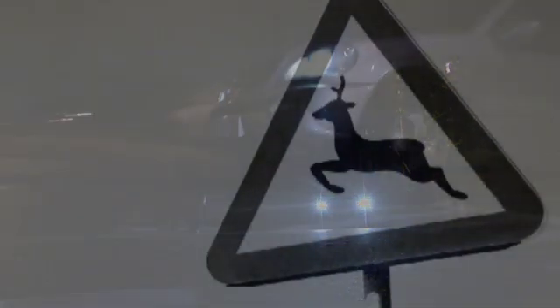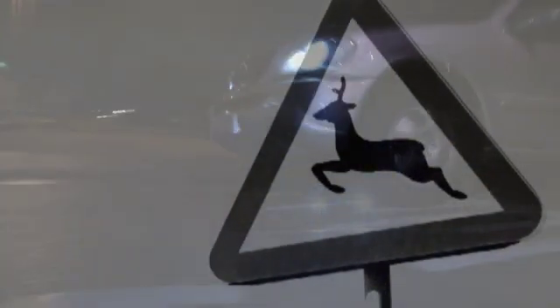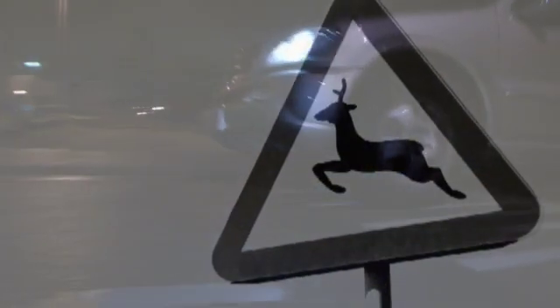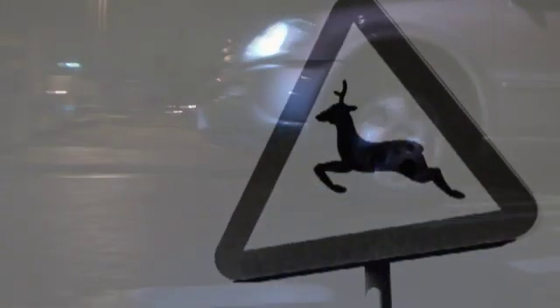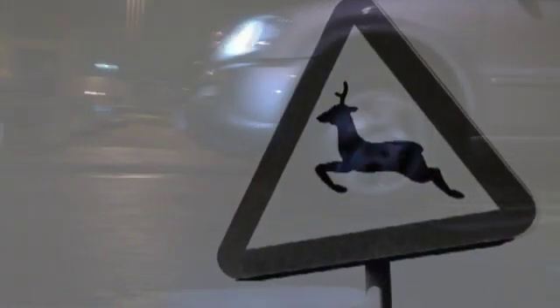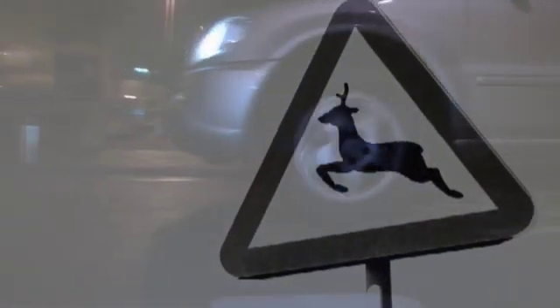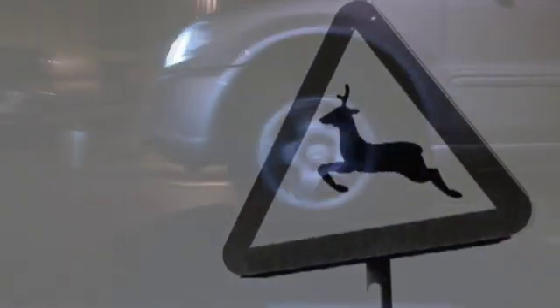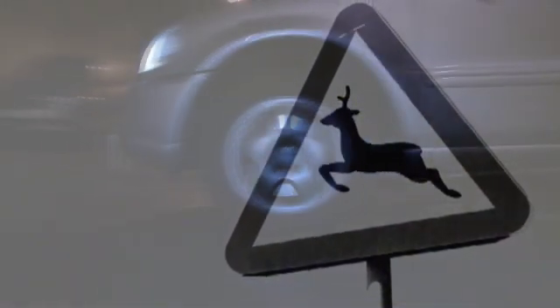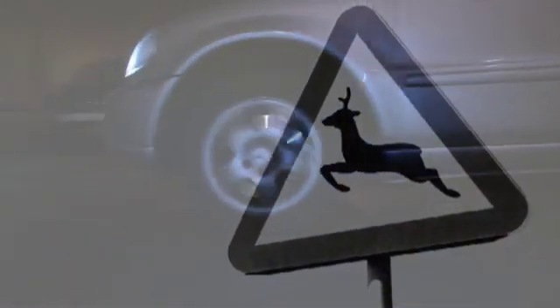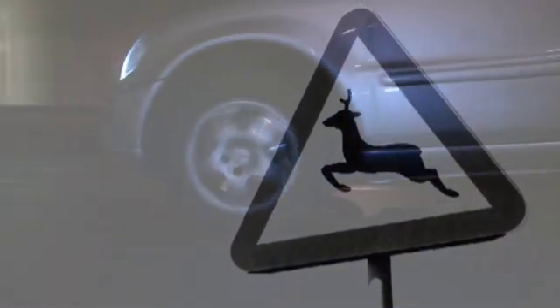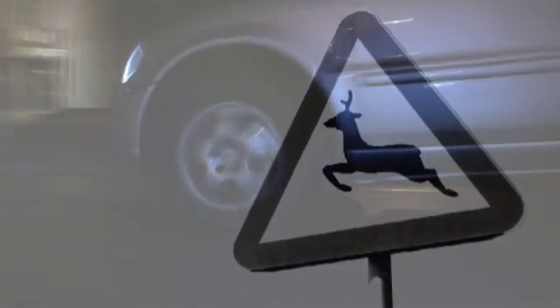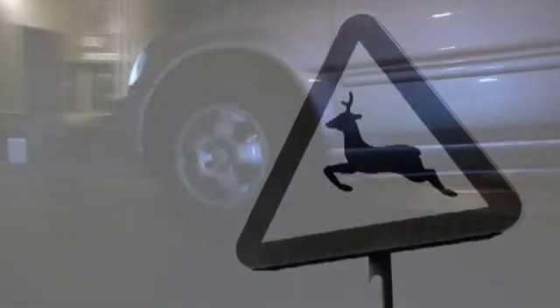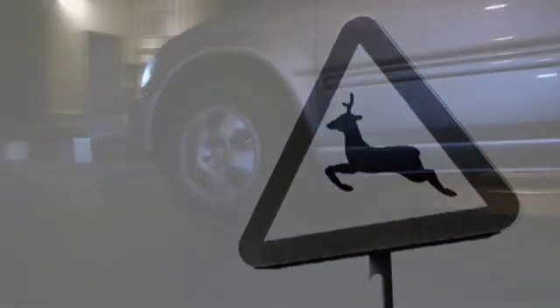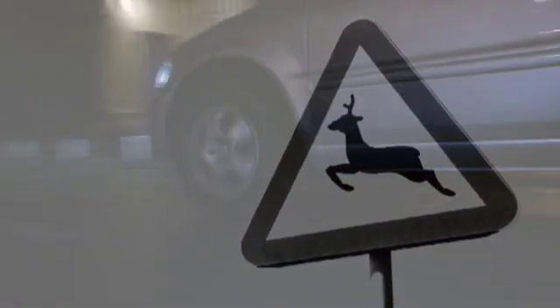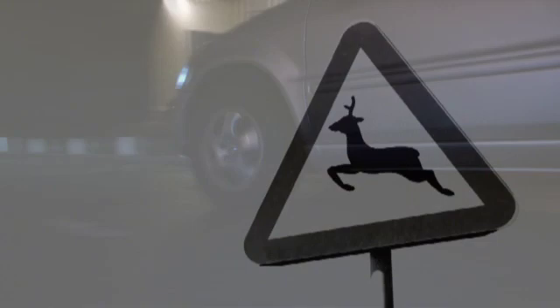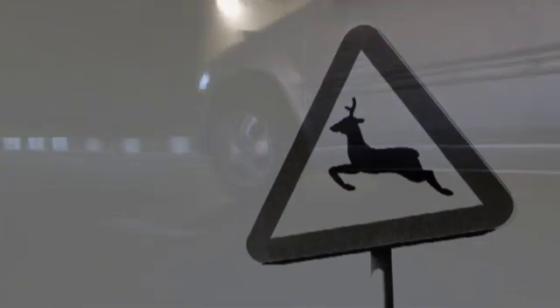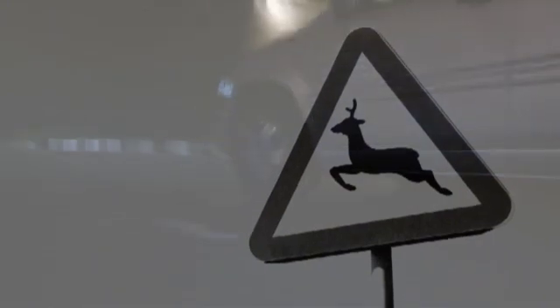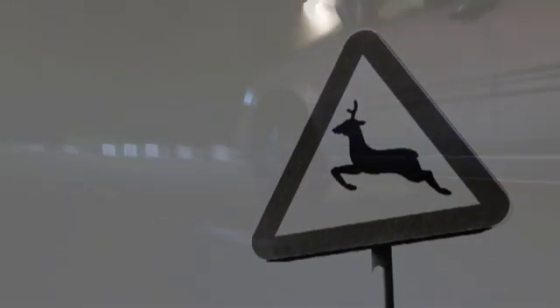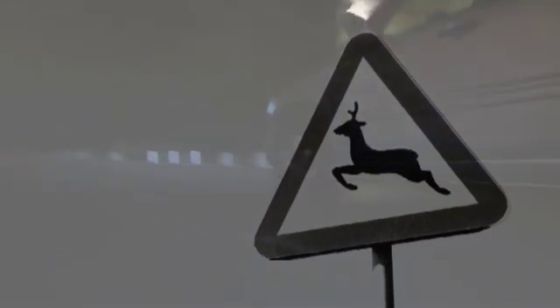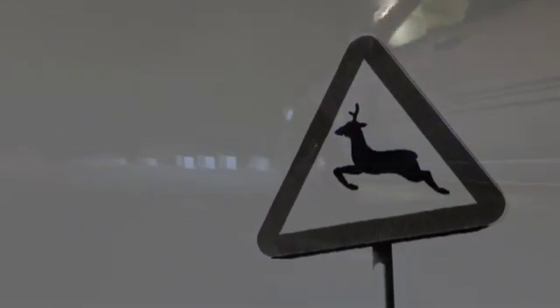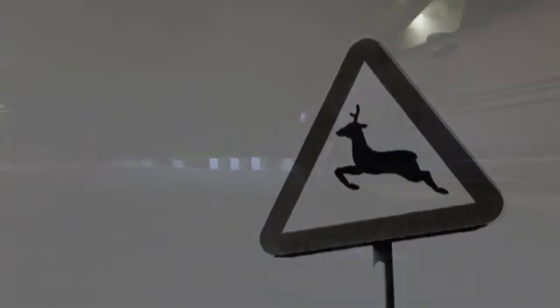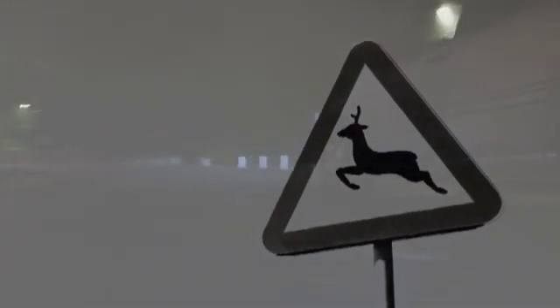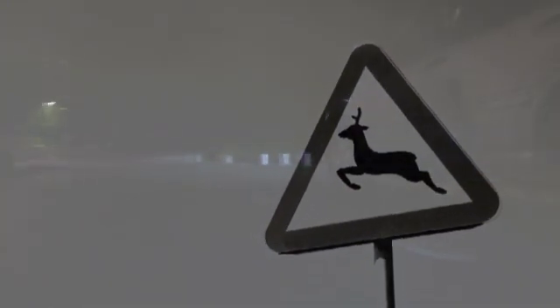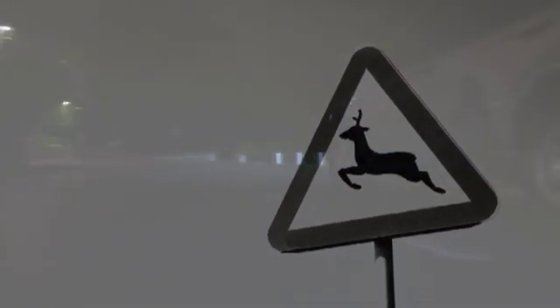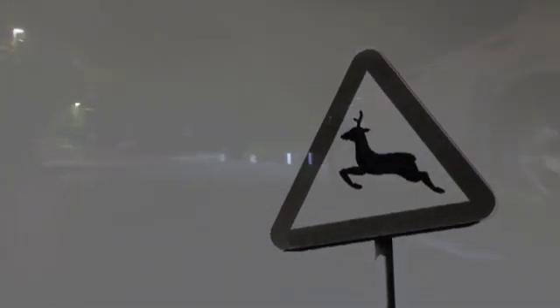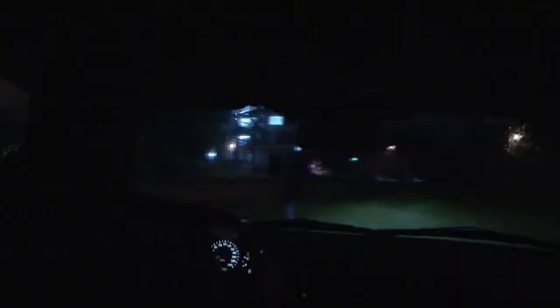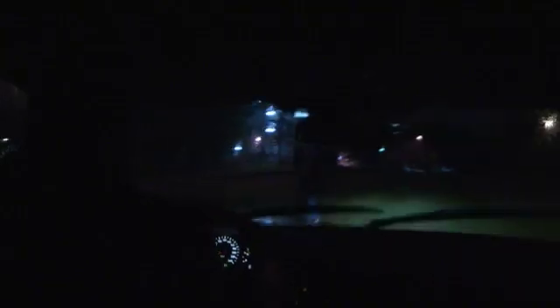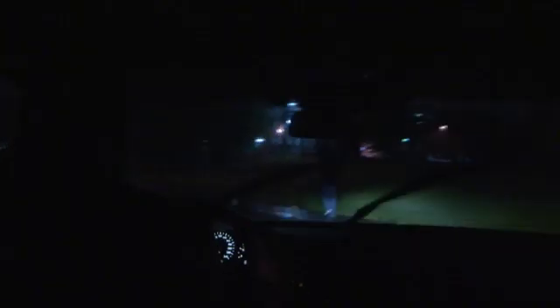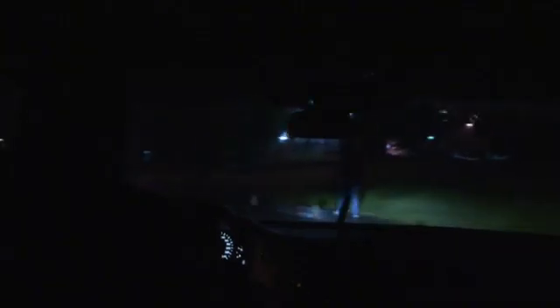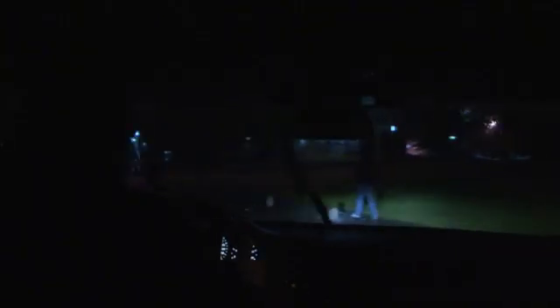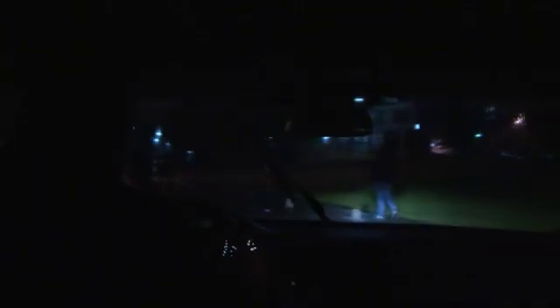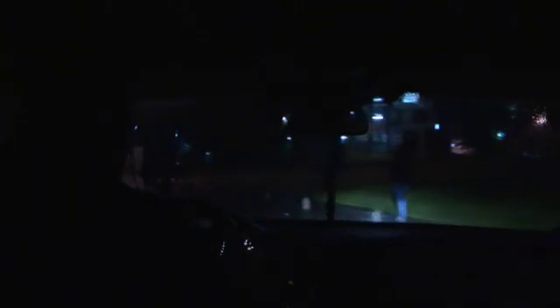Also, animals that cross the streets at night often fall victim to oncoming traffic. Technology, however,